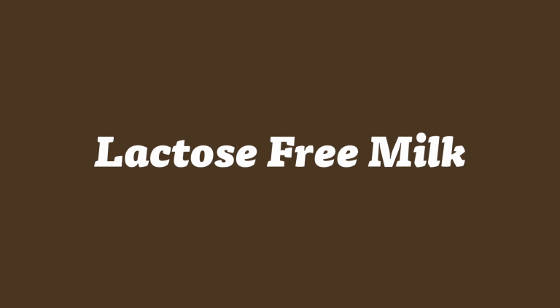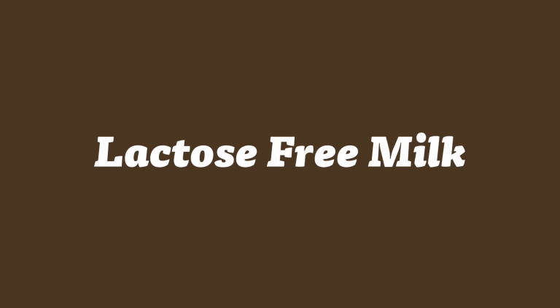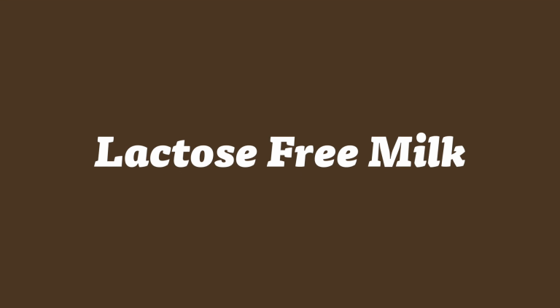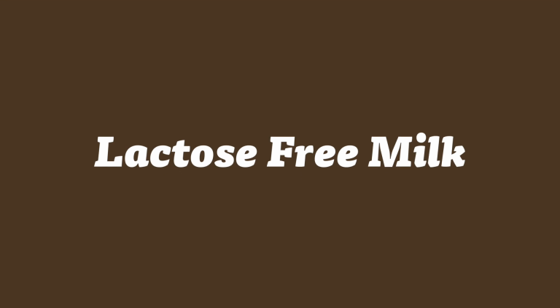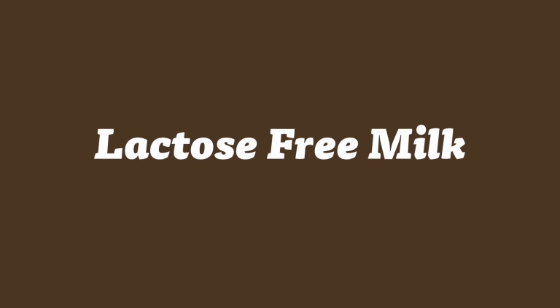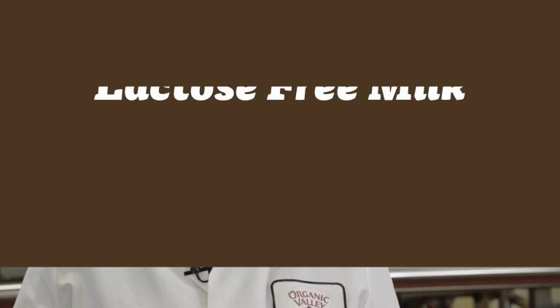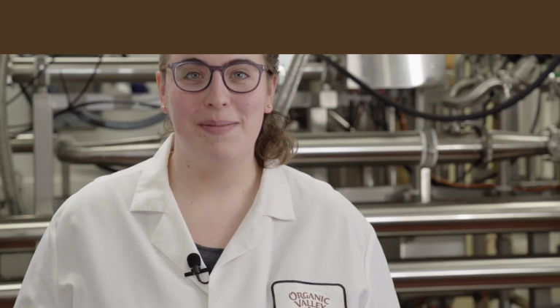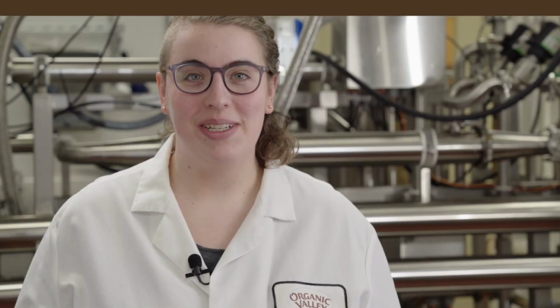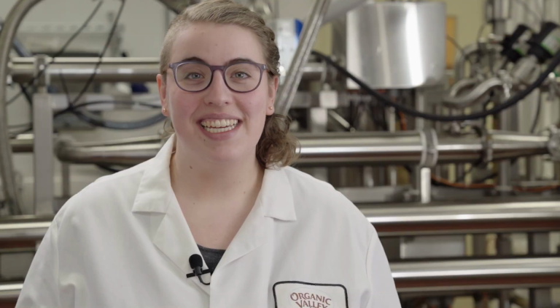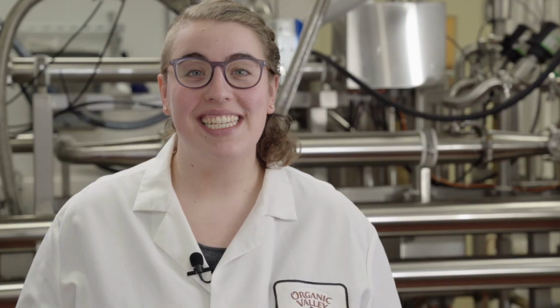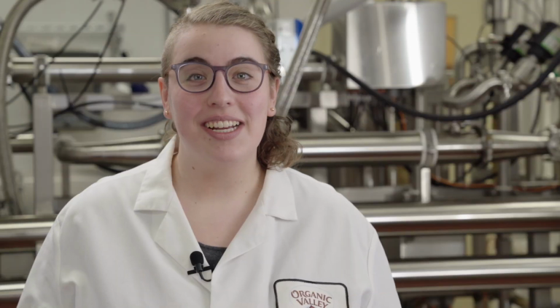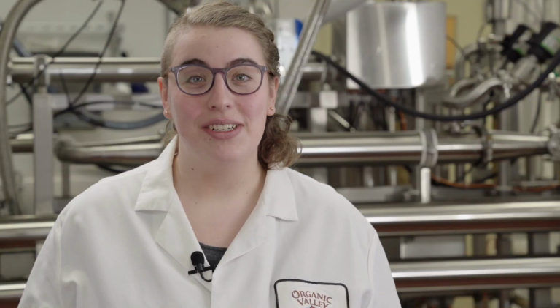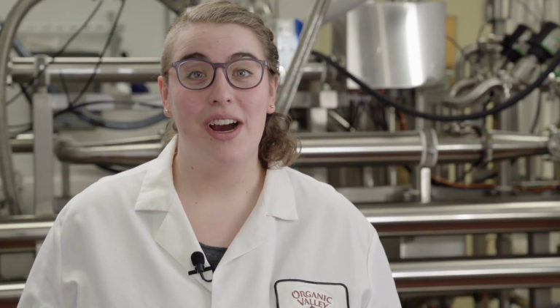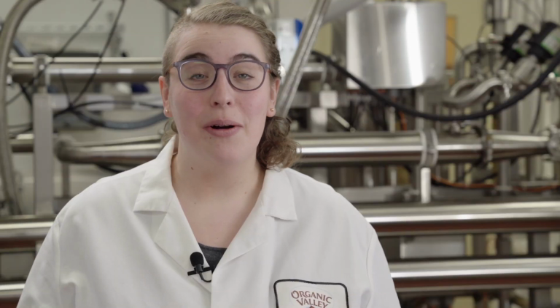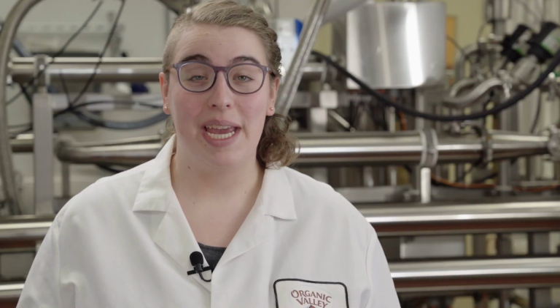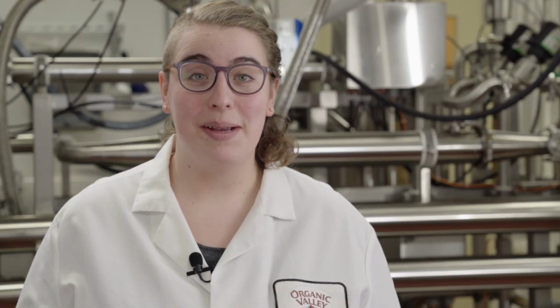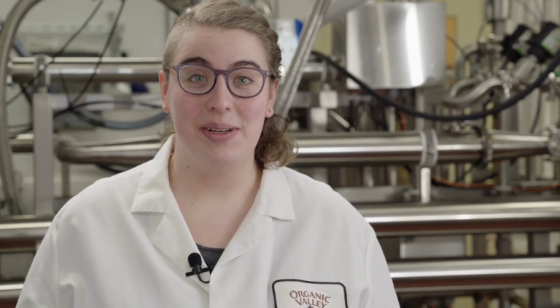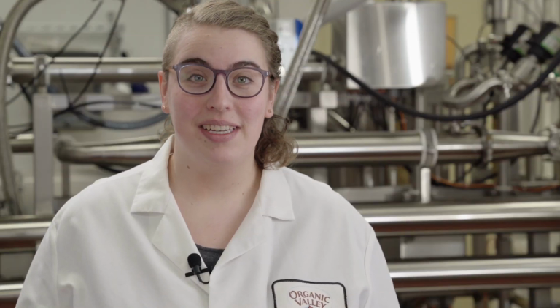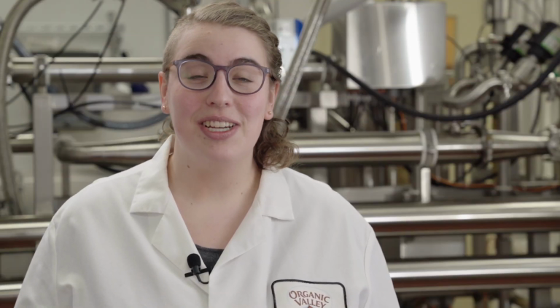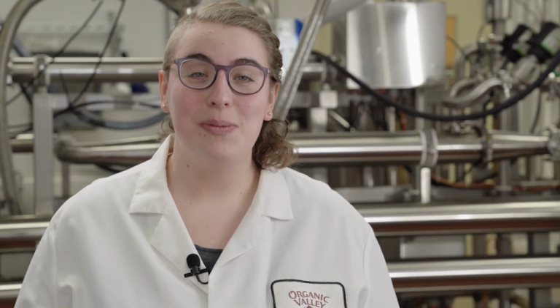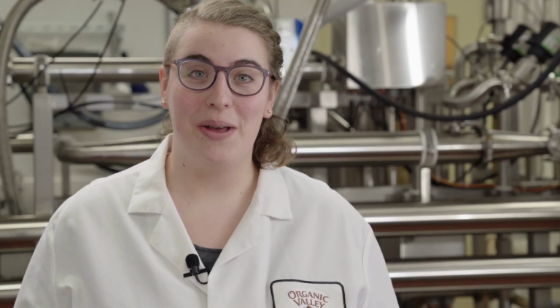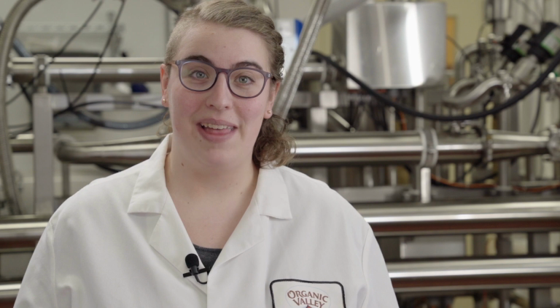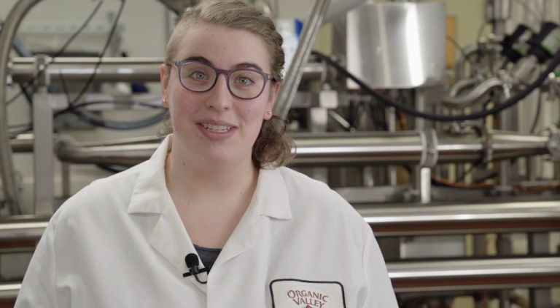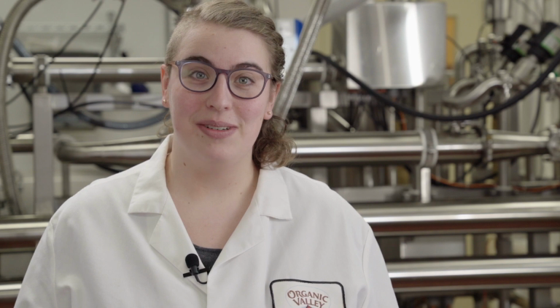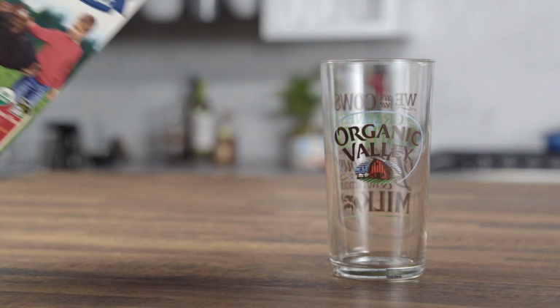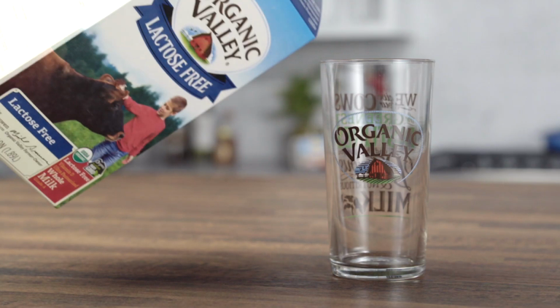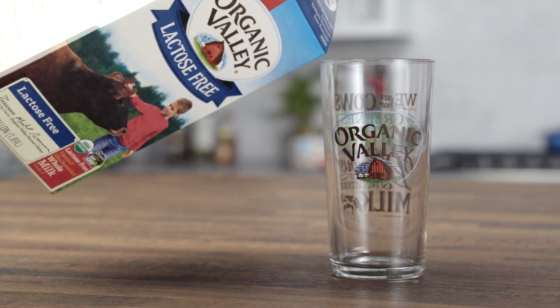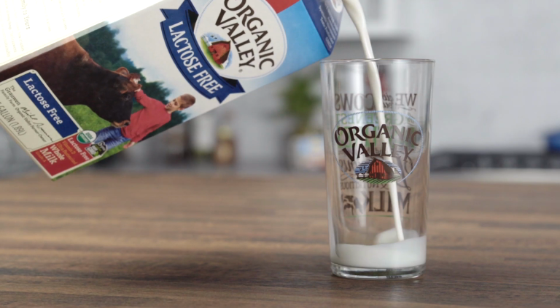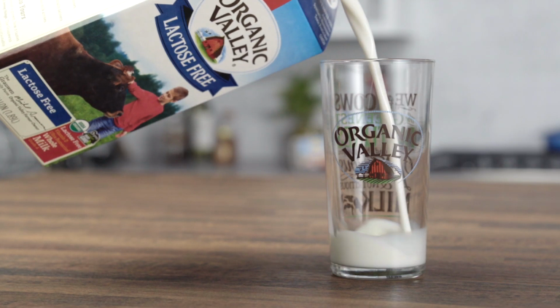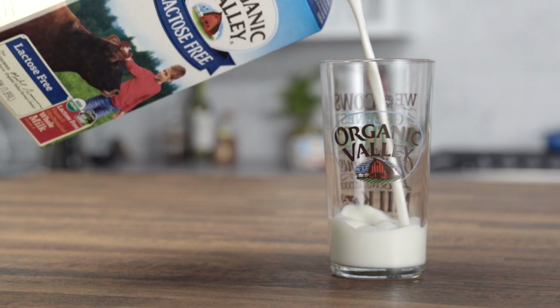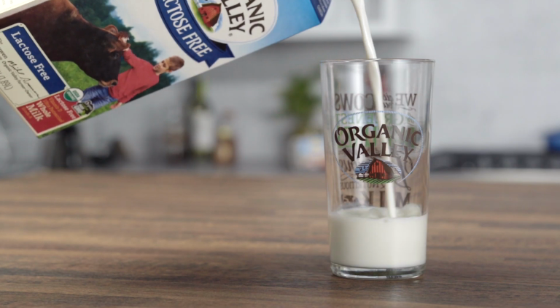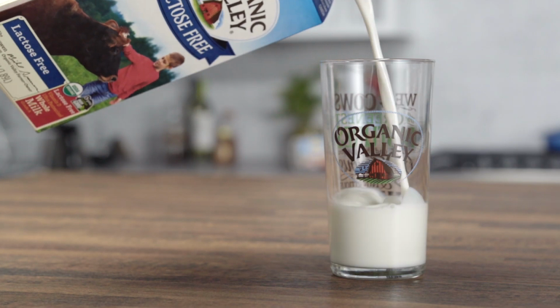Organic Valley's lactose-free milk is identical to our organic milk, just without the lactose, so more people can enjoy it.